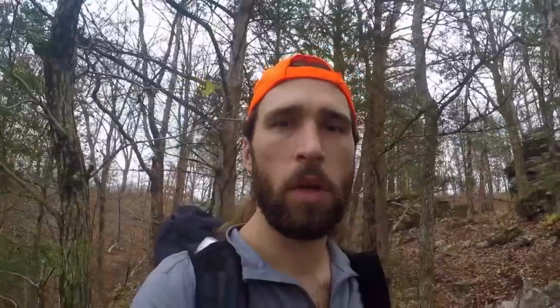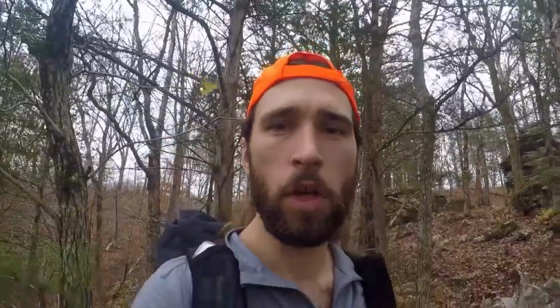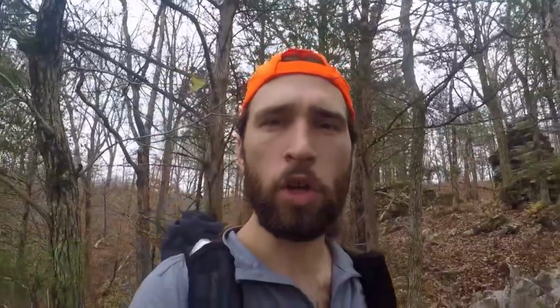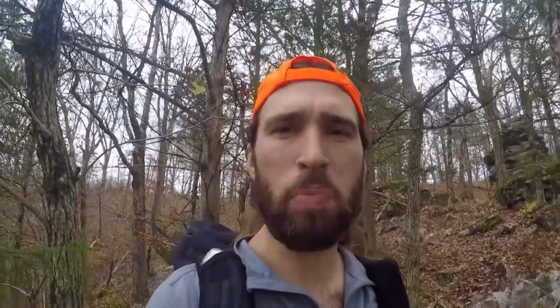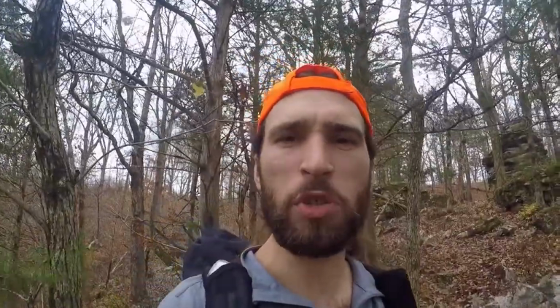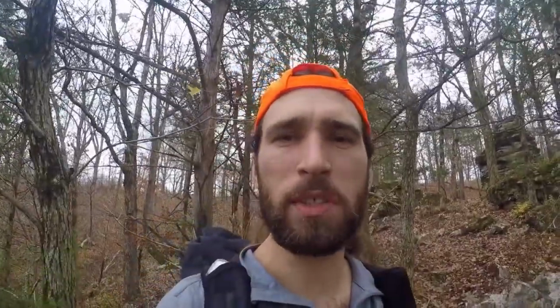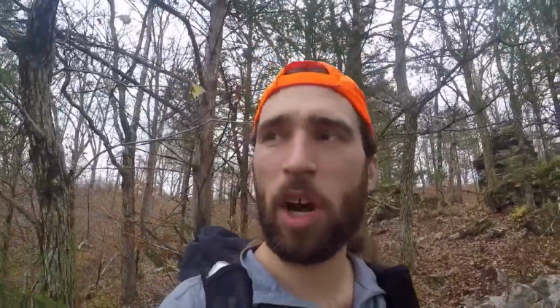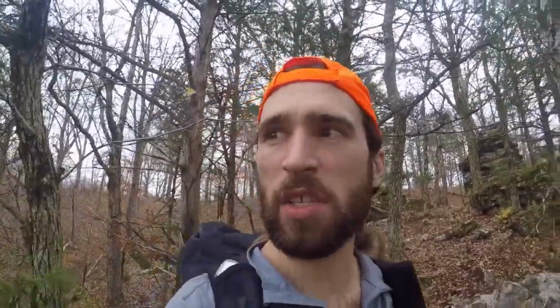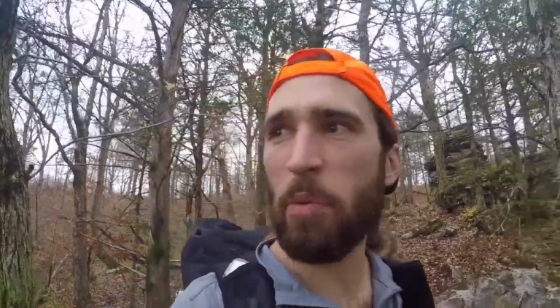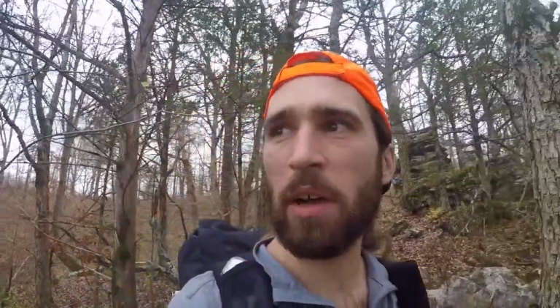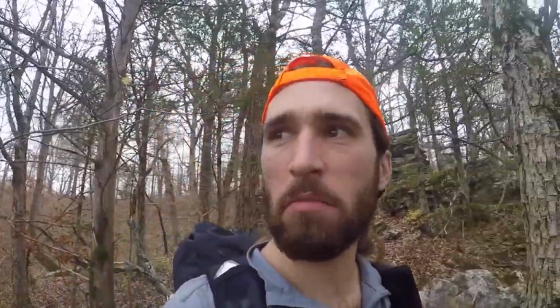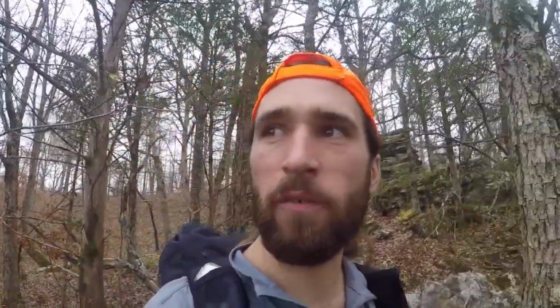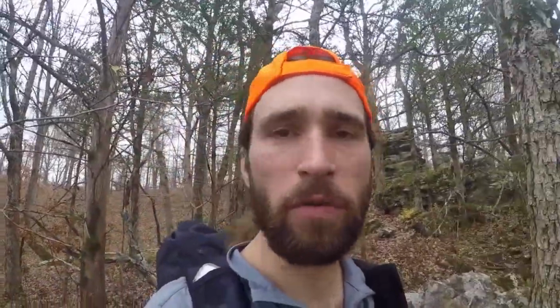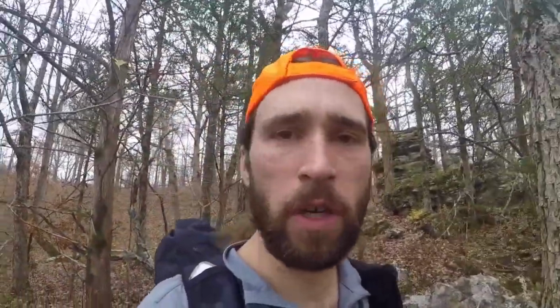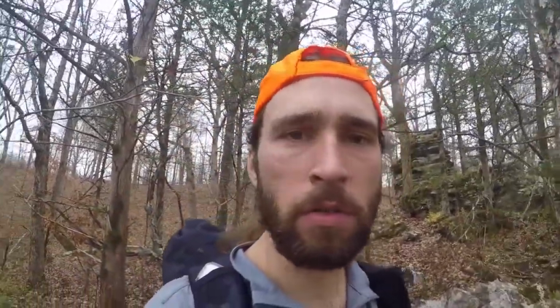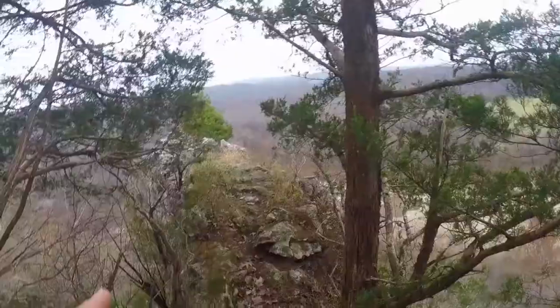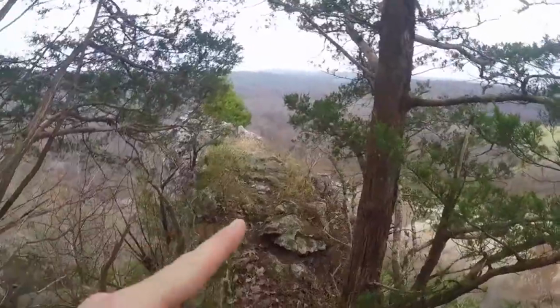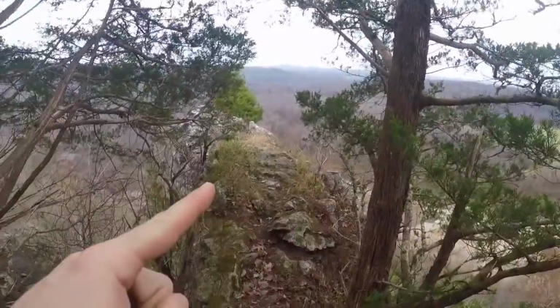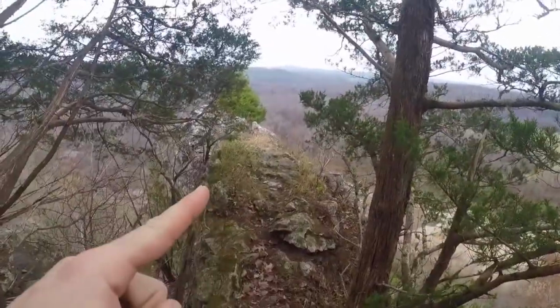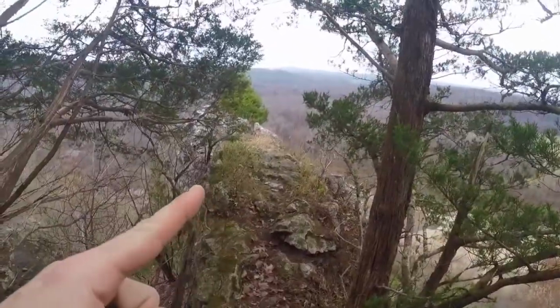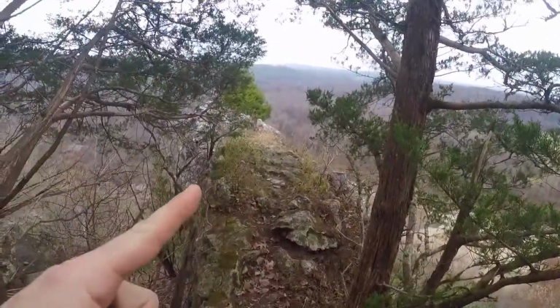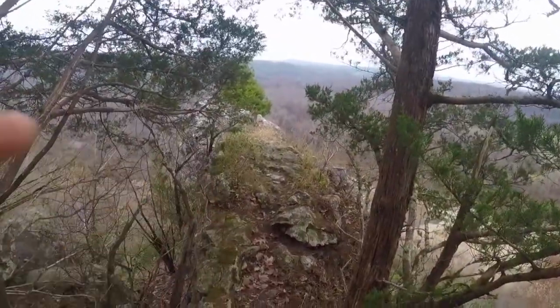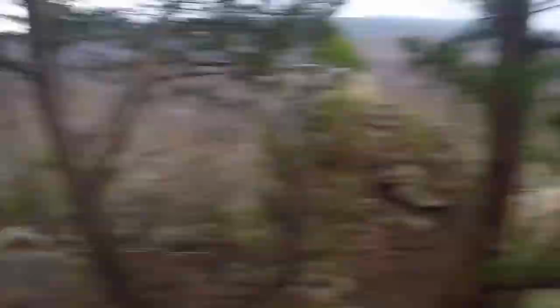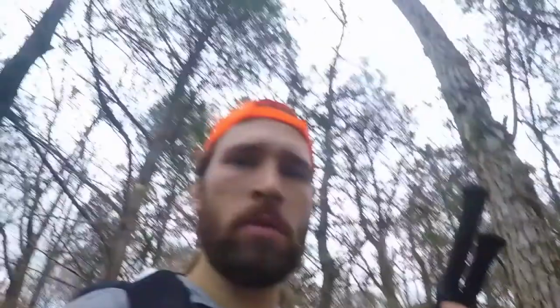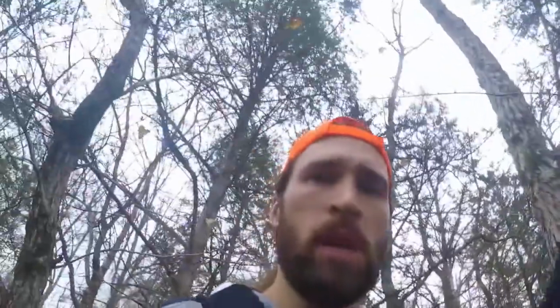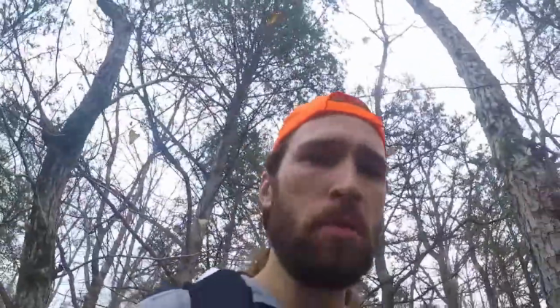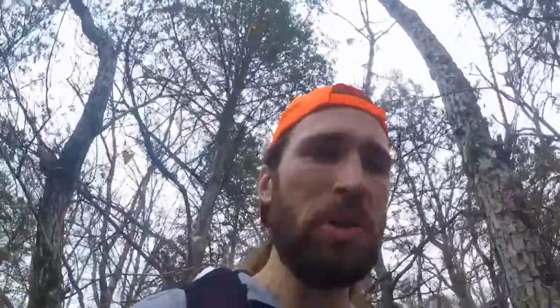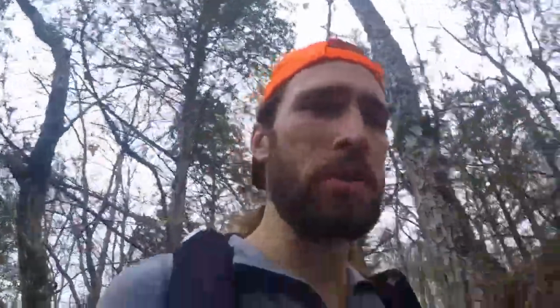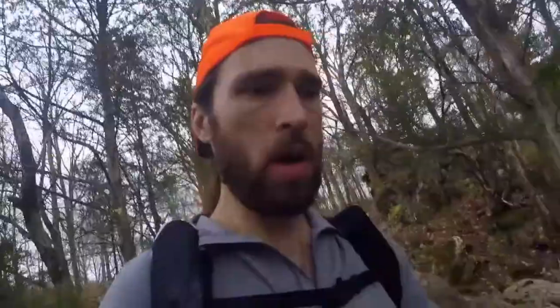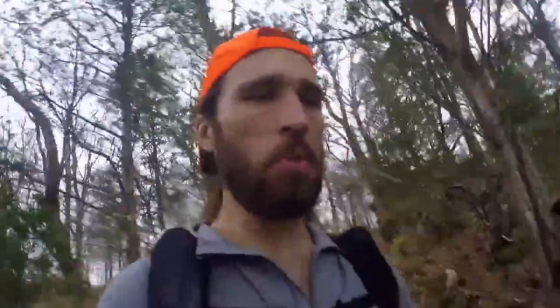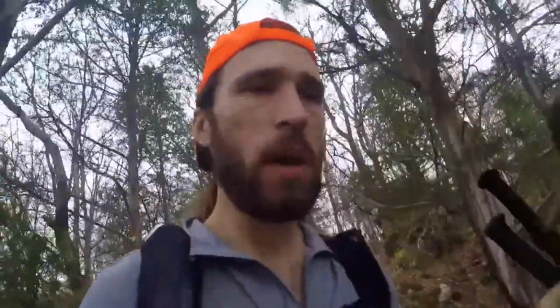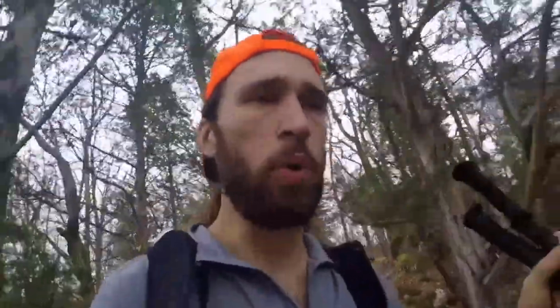You know those buttresses I always yap about in my floating videos? It's a buttress. I'm on top of one.